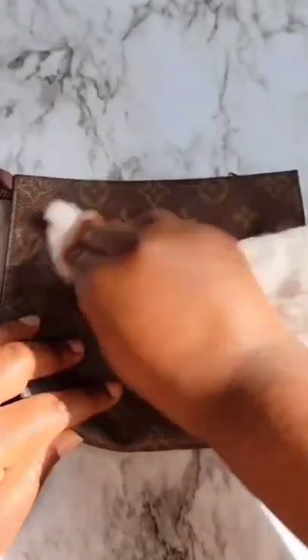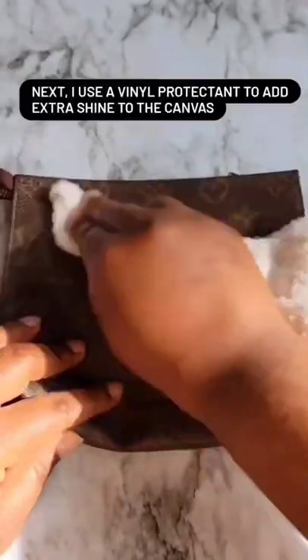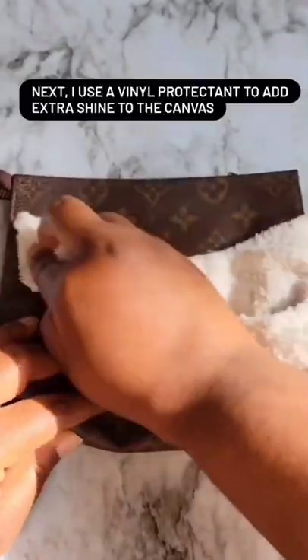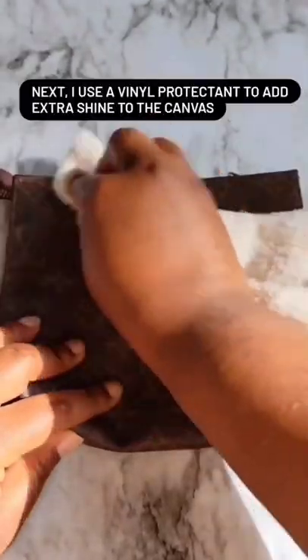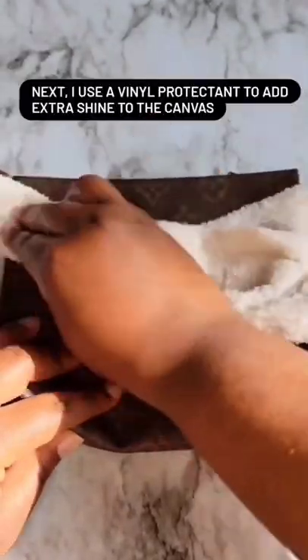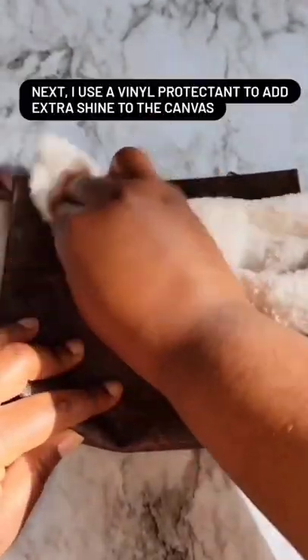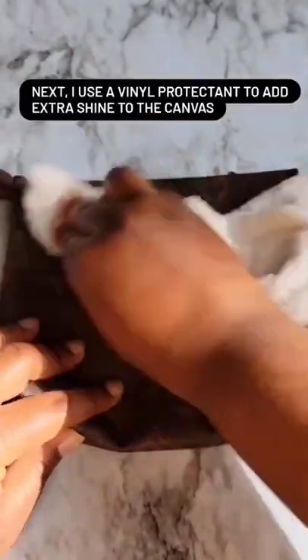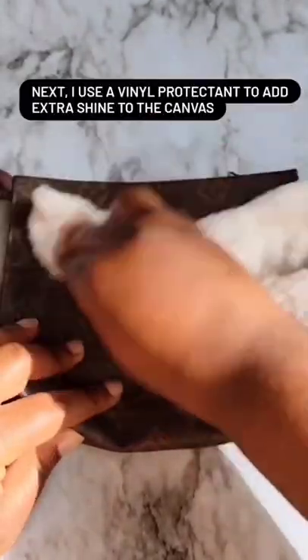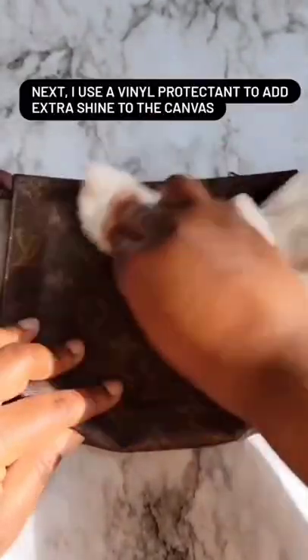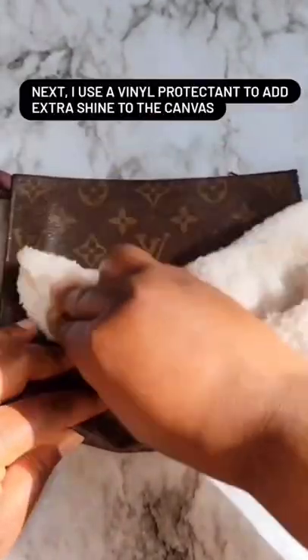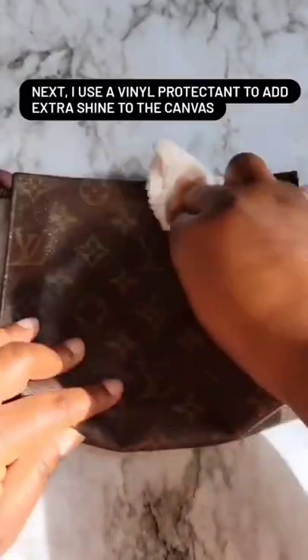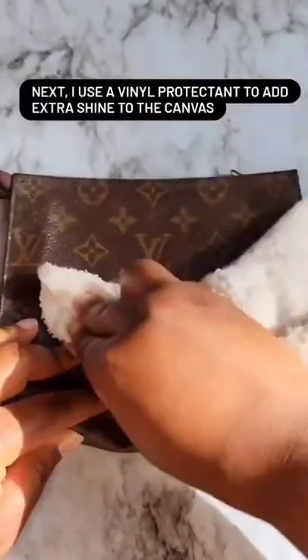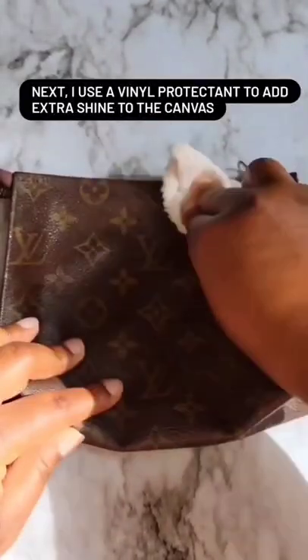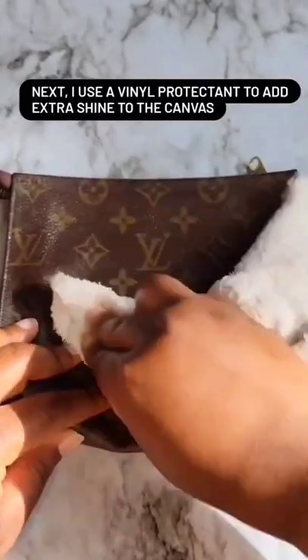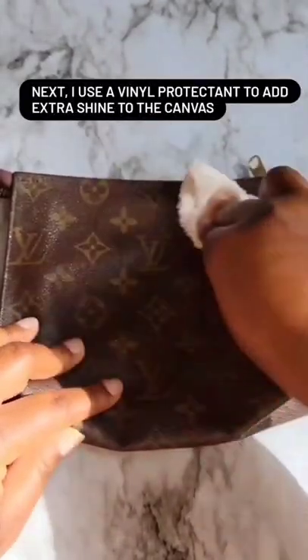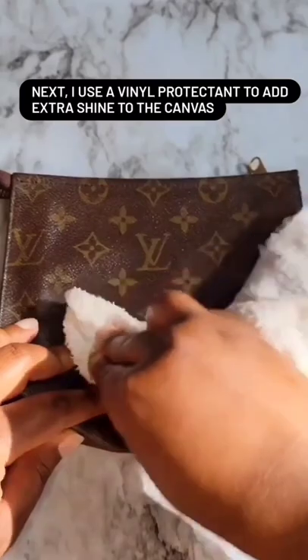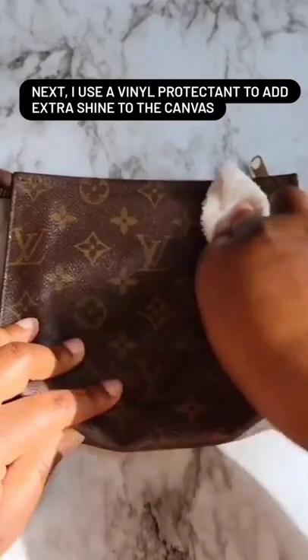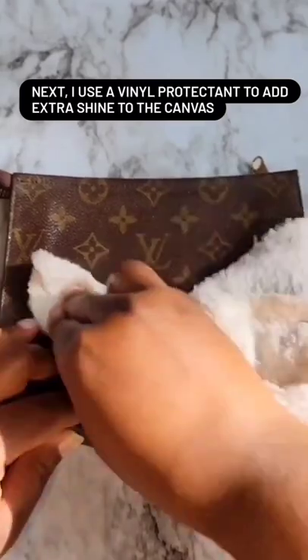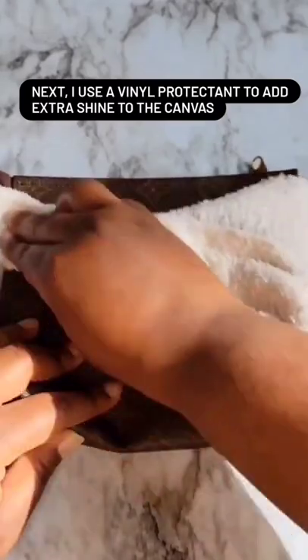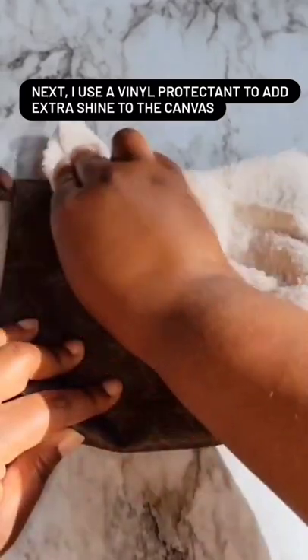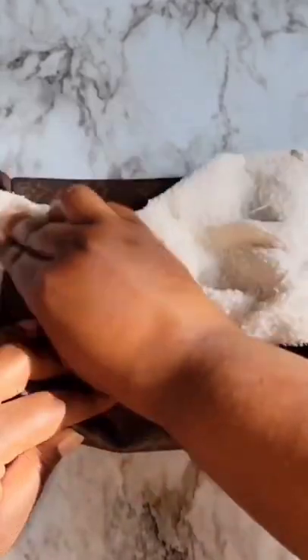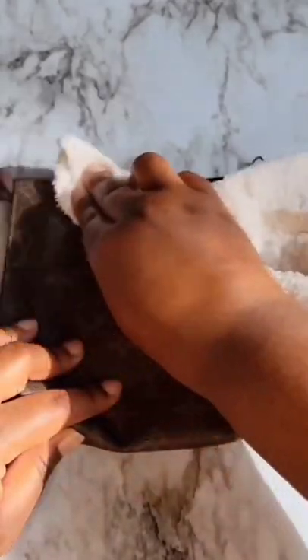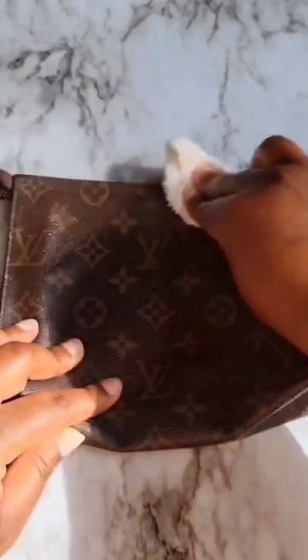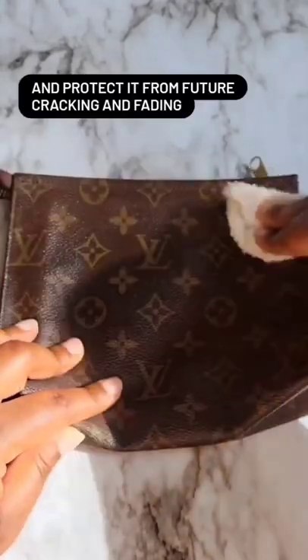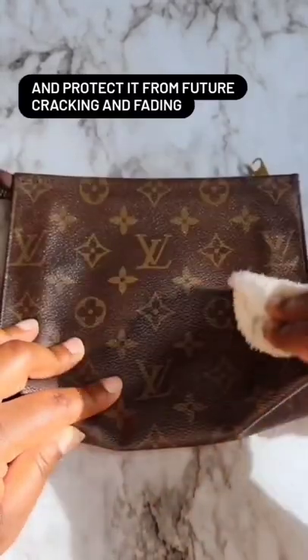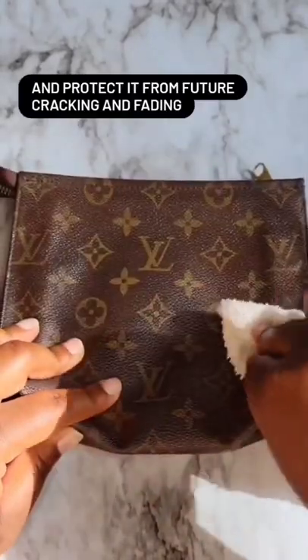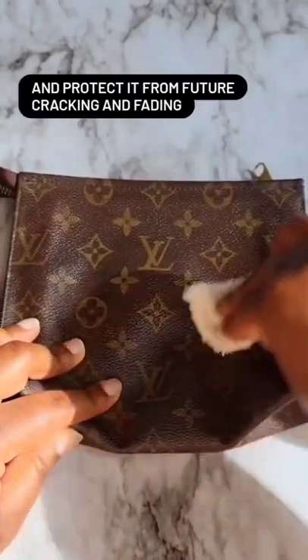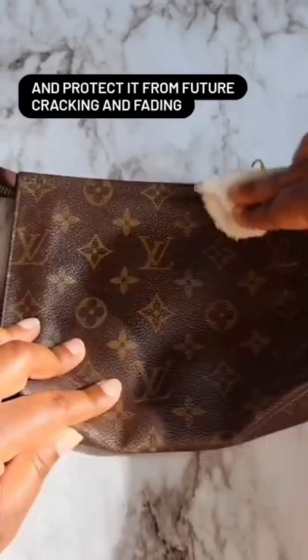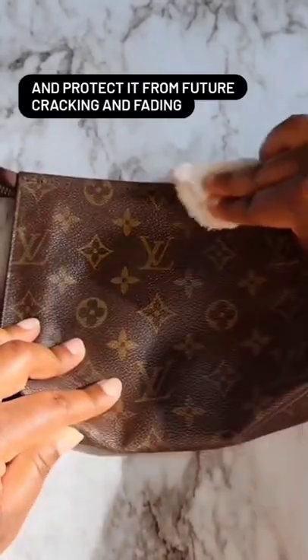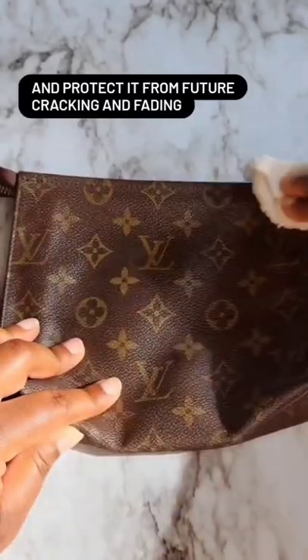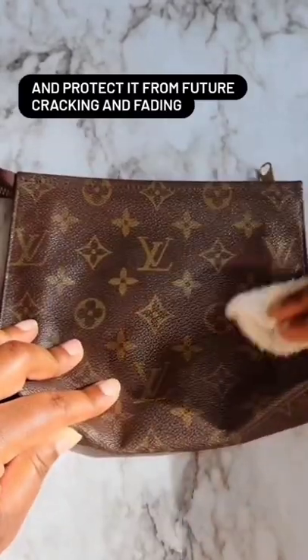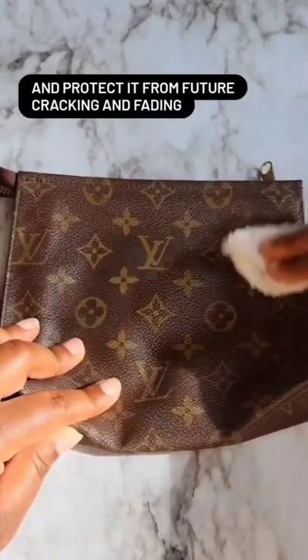Next, I use a vinyl protectant to add extra shine to the canvas and protect it from future cracking and baiting.